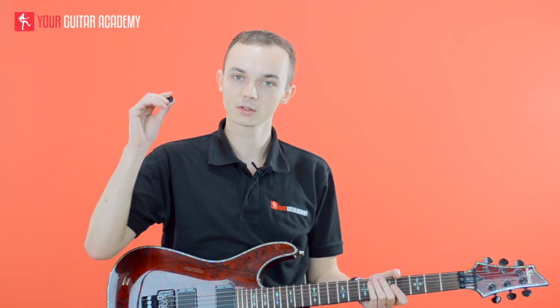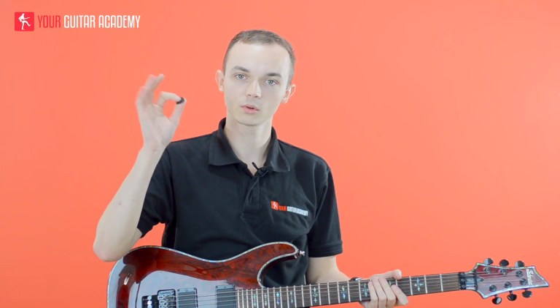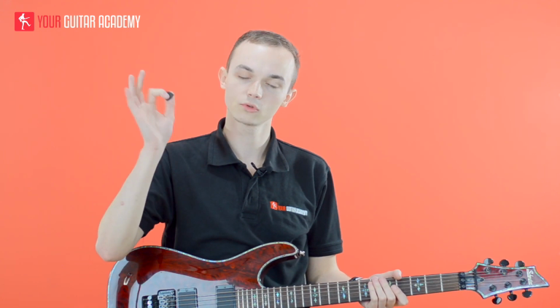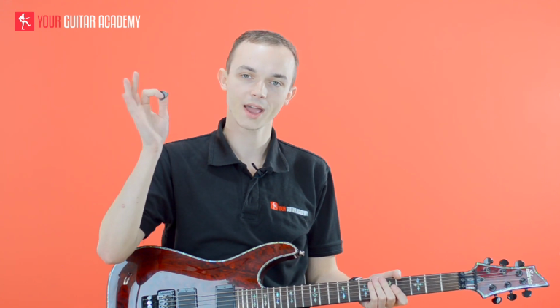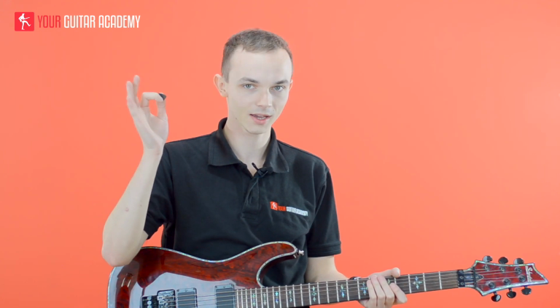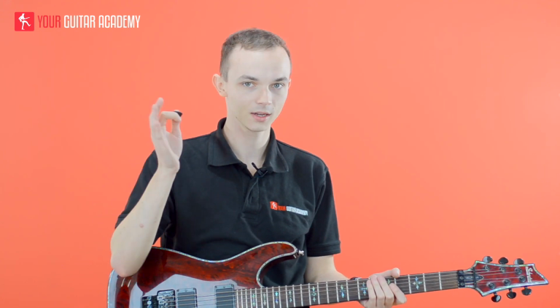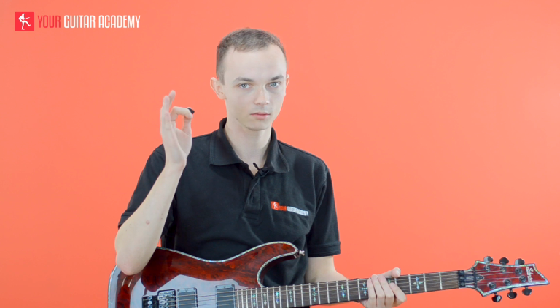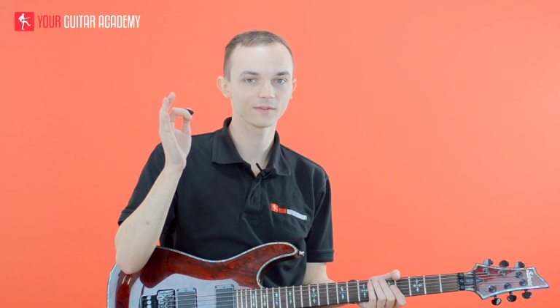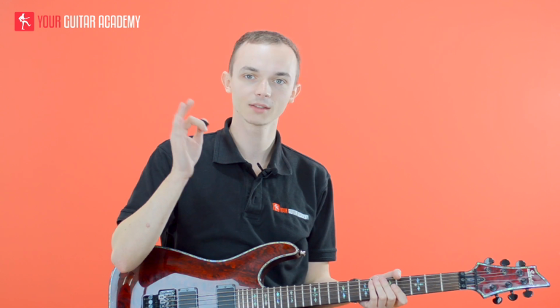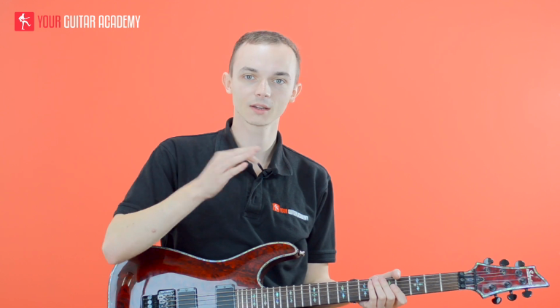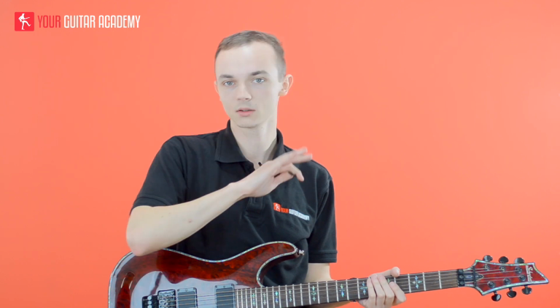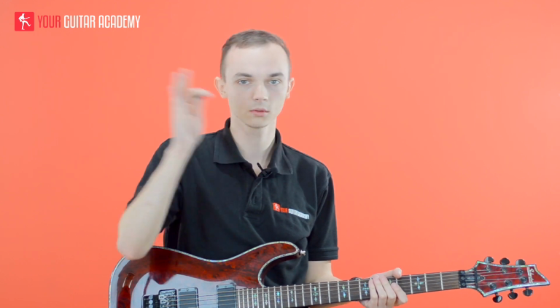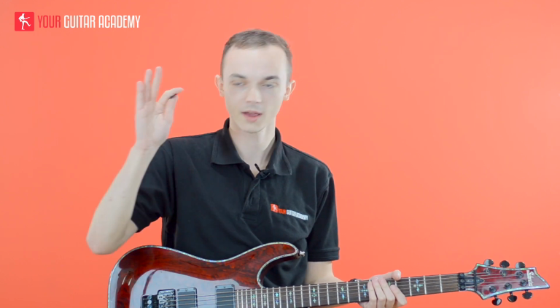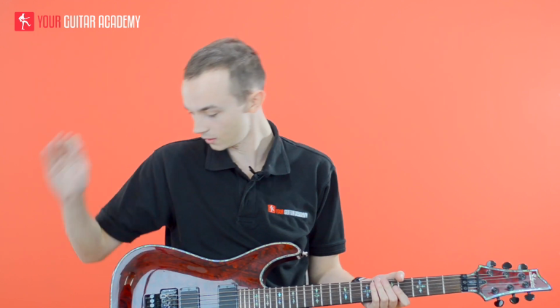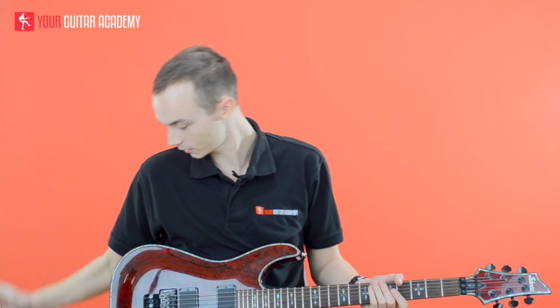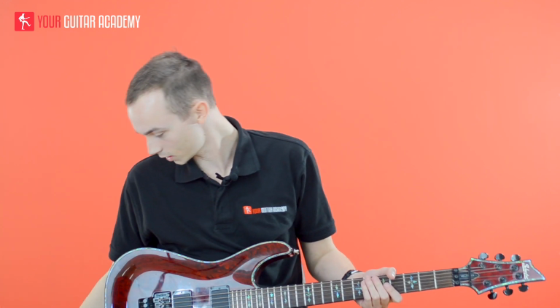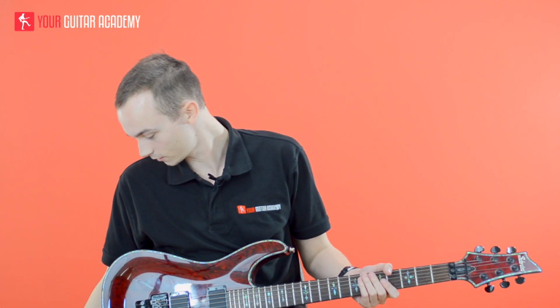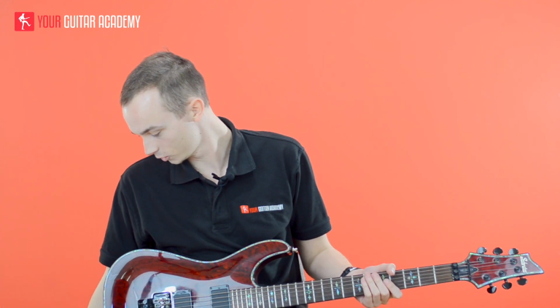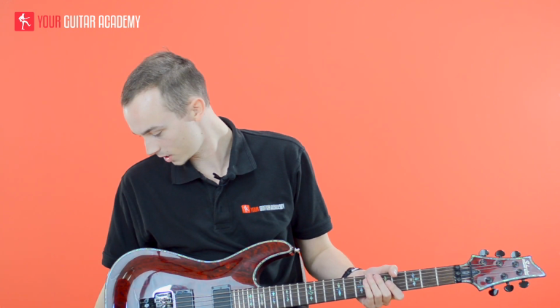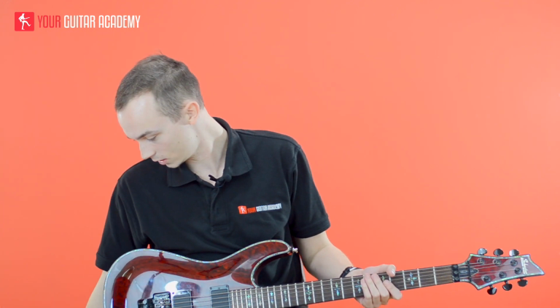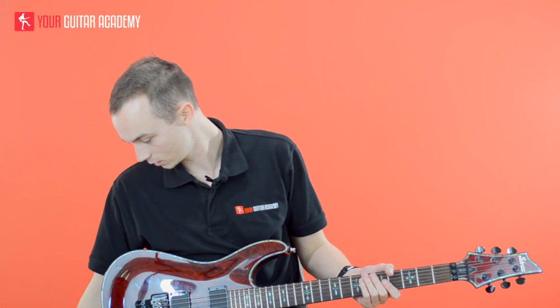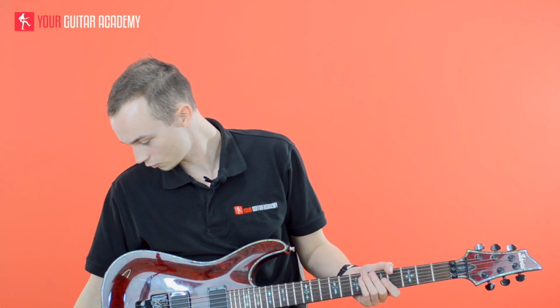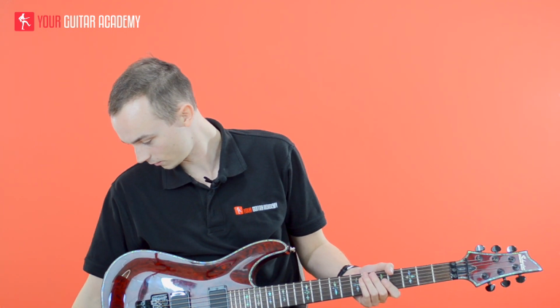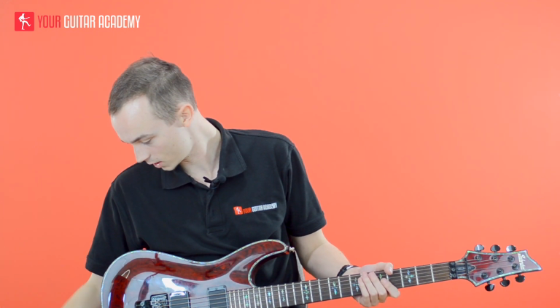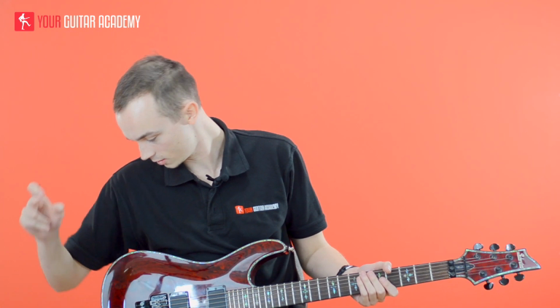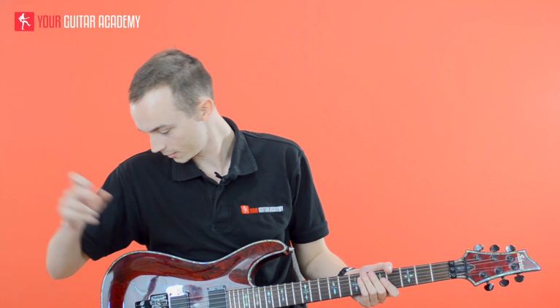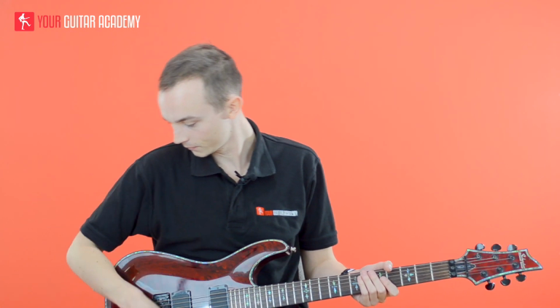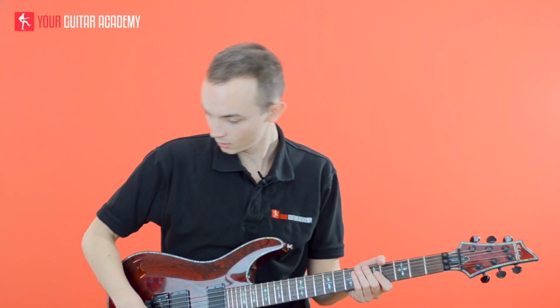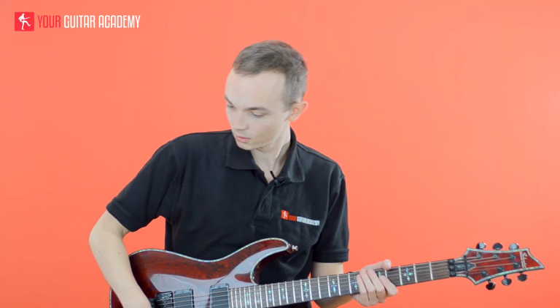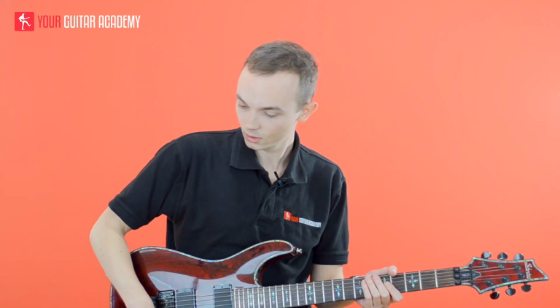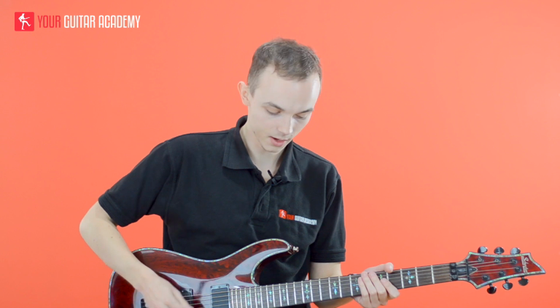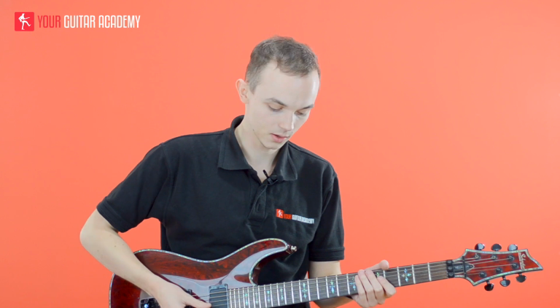I'm going to talk right-hand technique, left-hand technique, all of that stuff. So full speed, roughly, is like this.